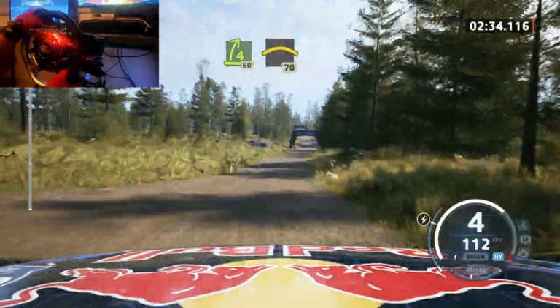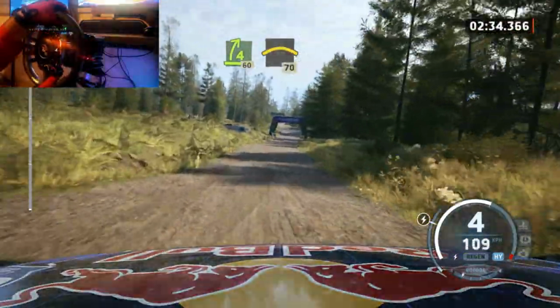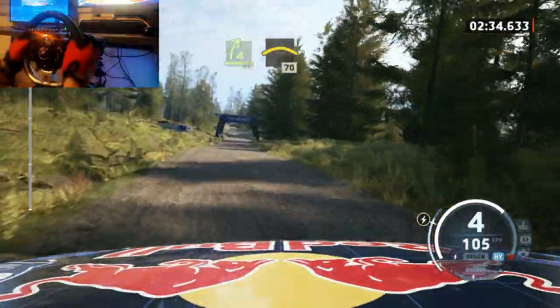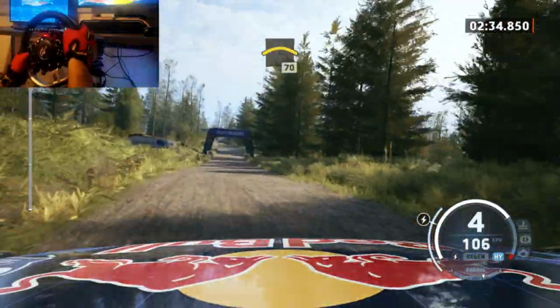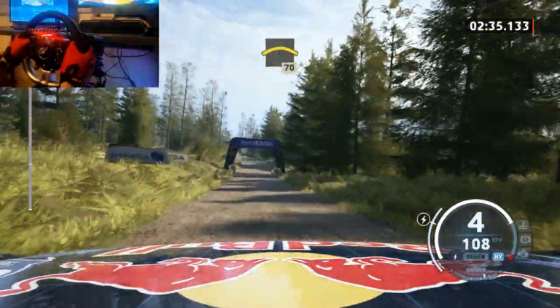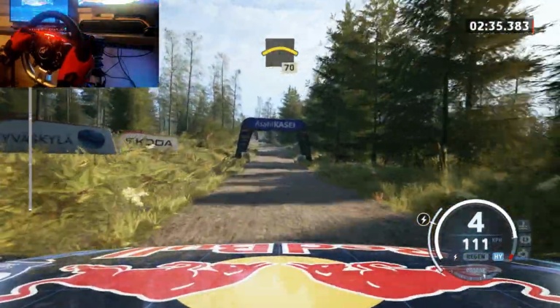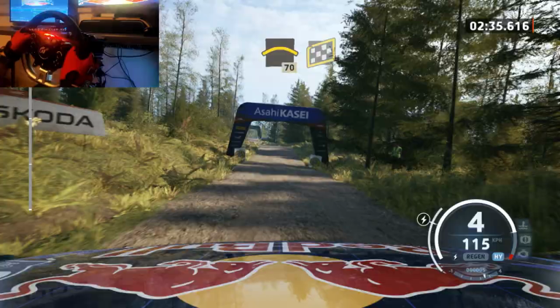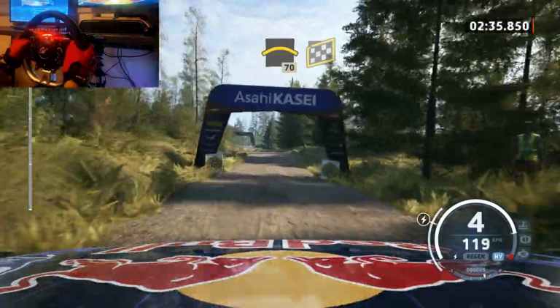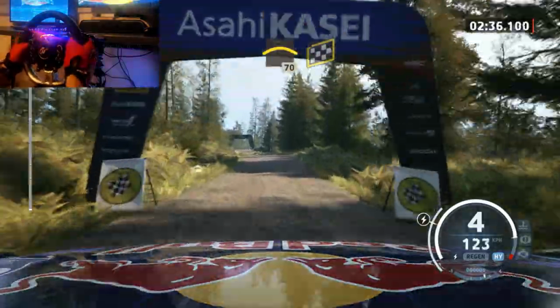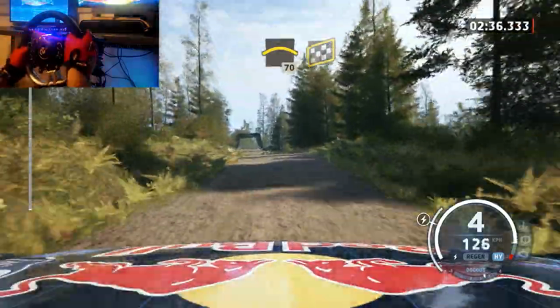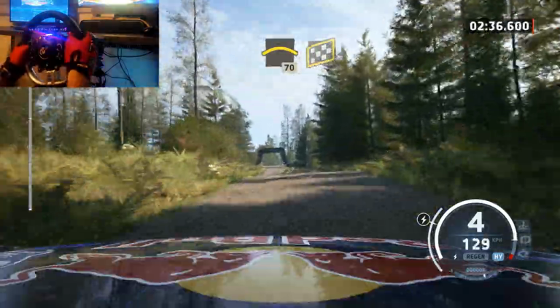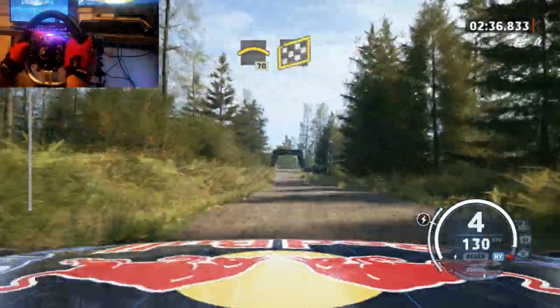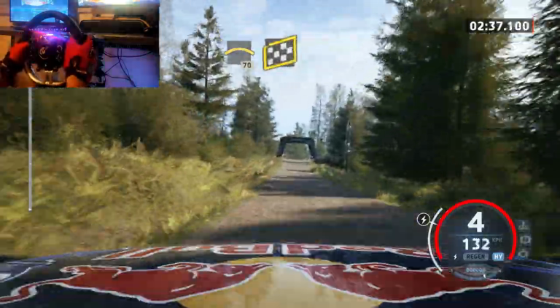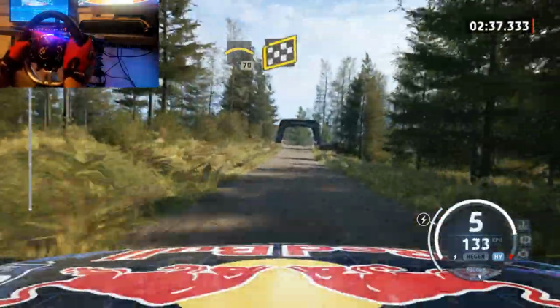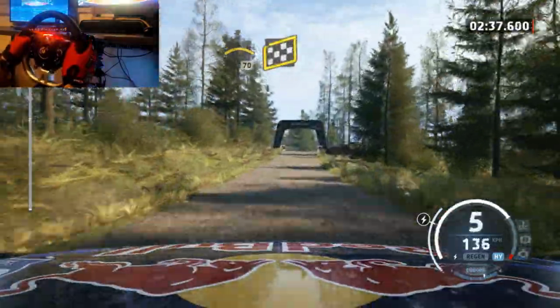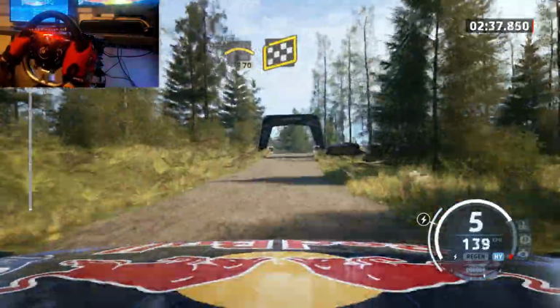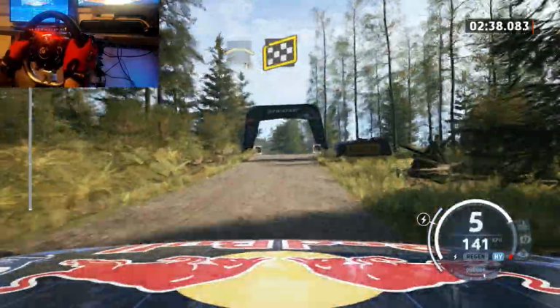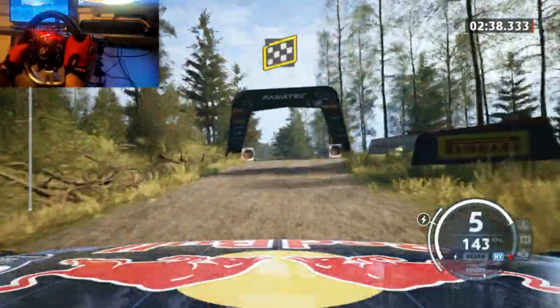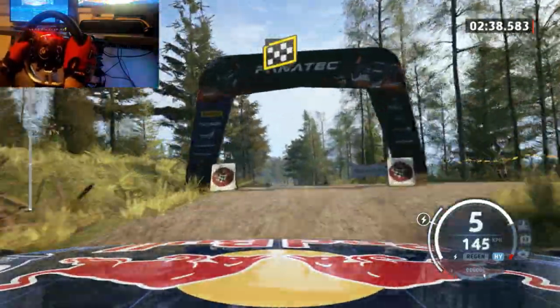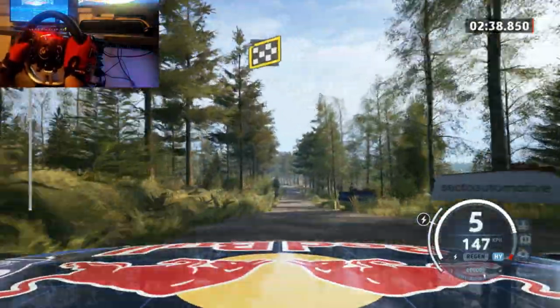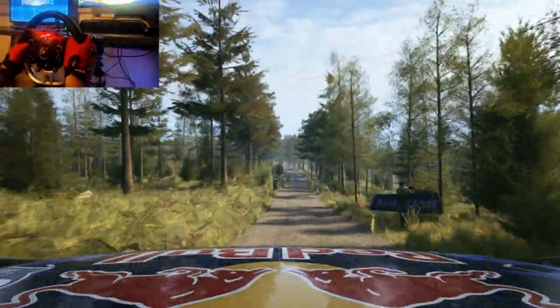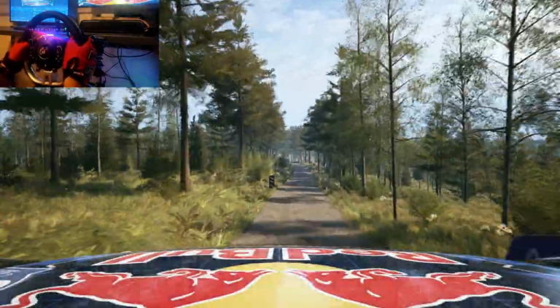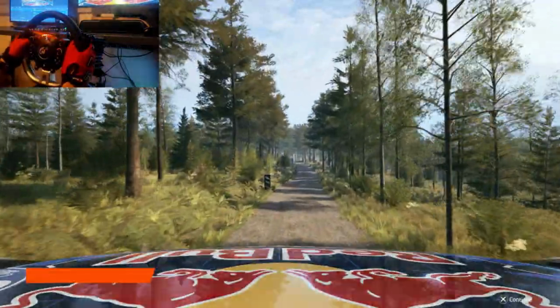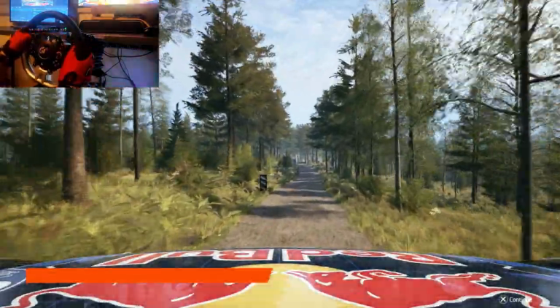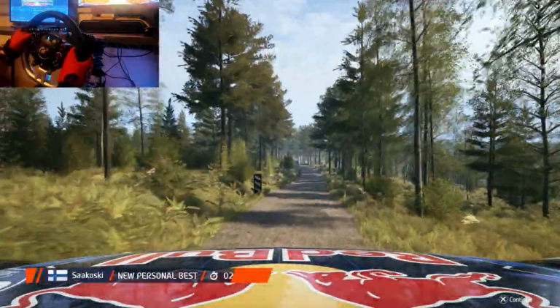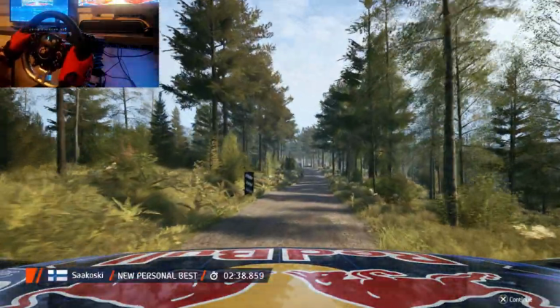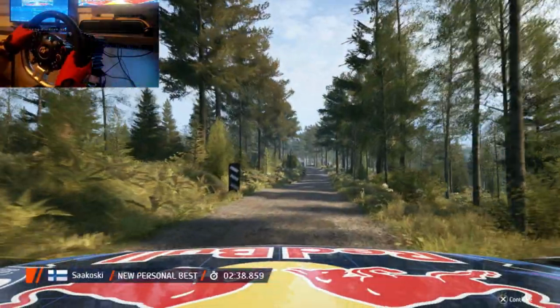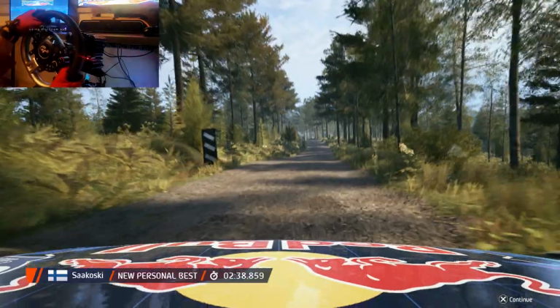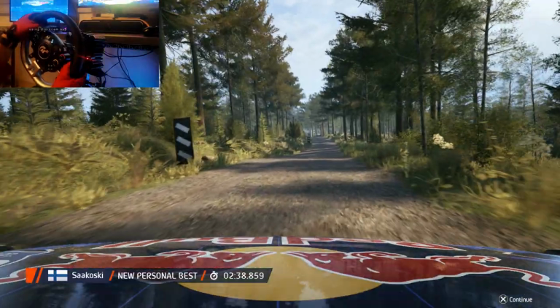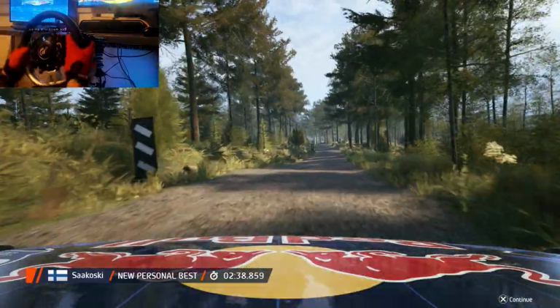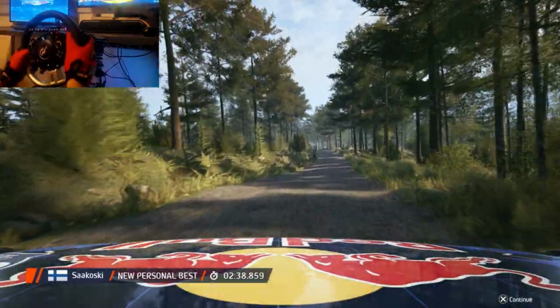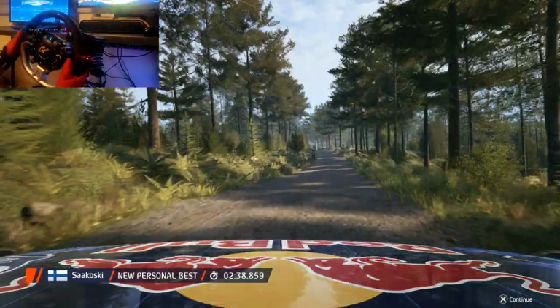70, left of a jump, finish, 90, 5 left. Just, okay, that's a 2 minute 38.8.